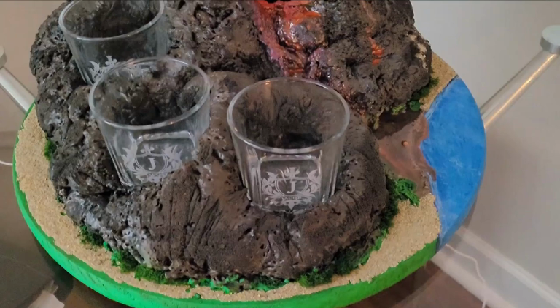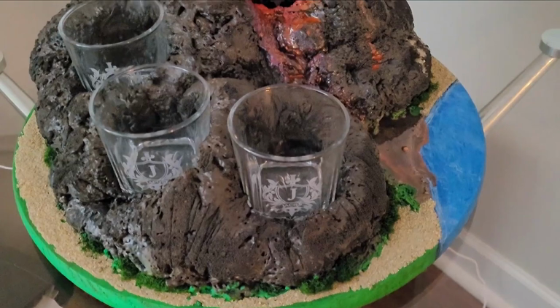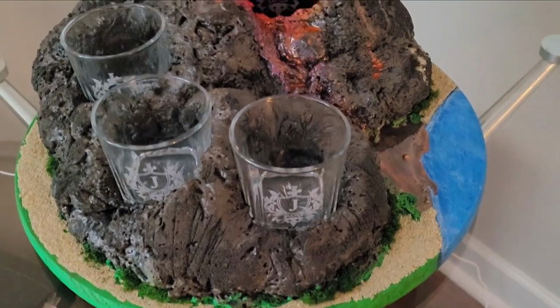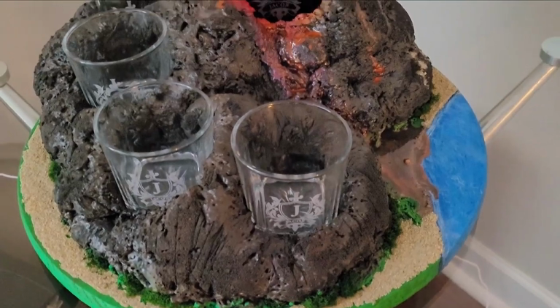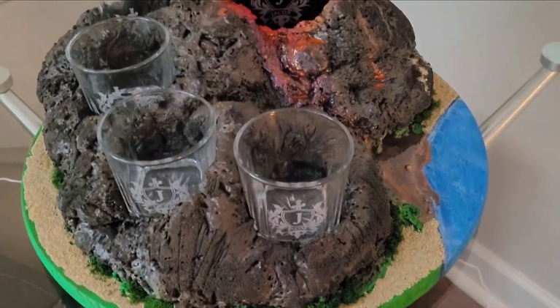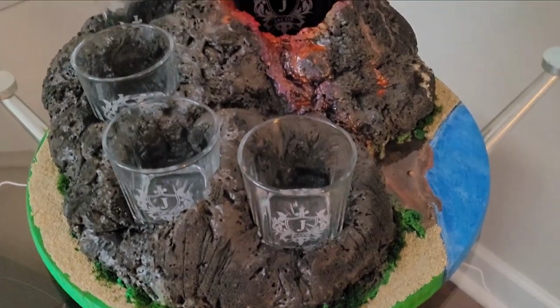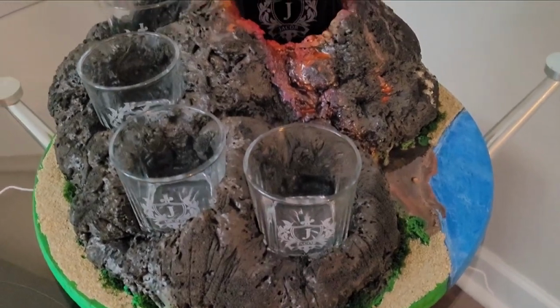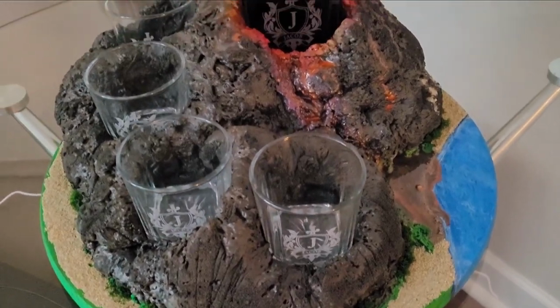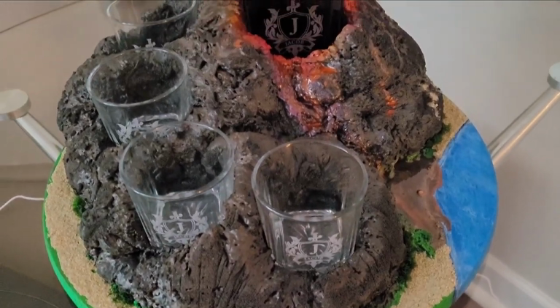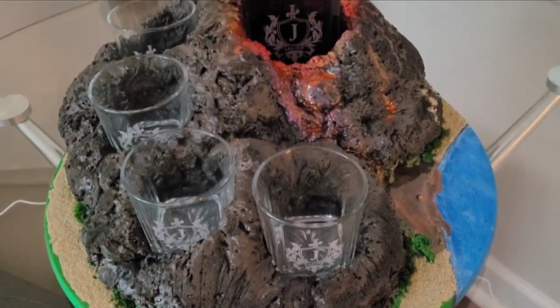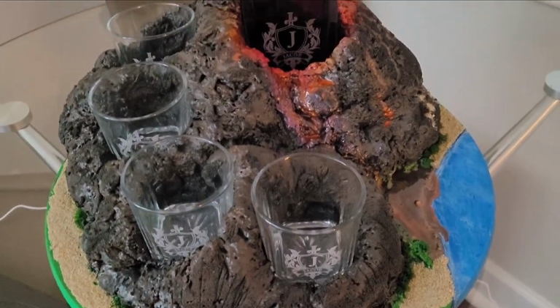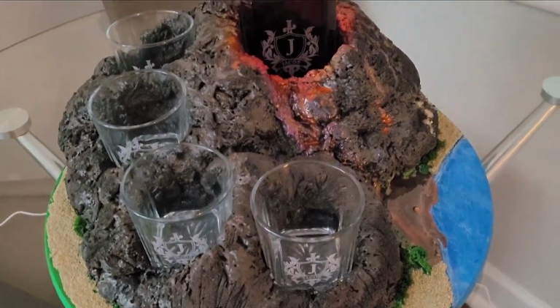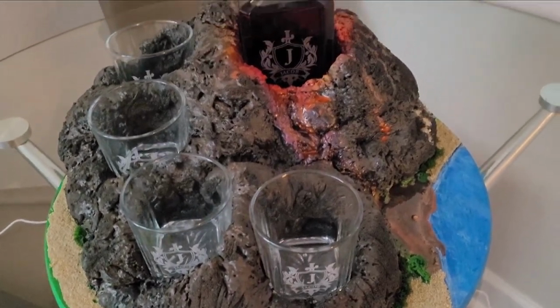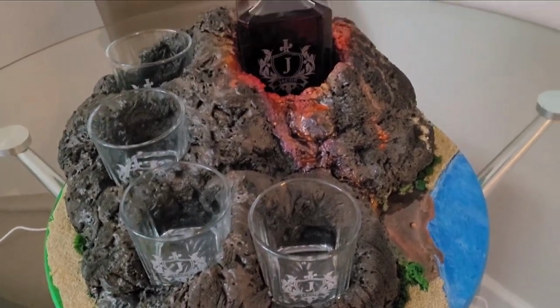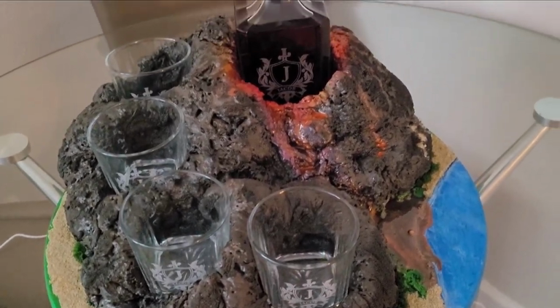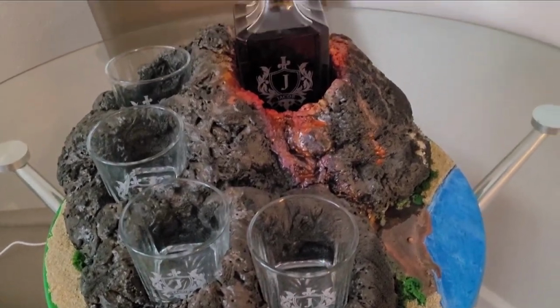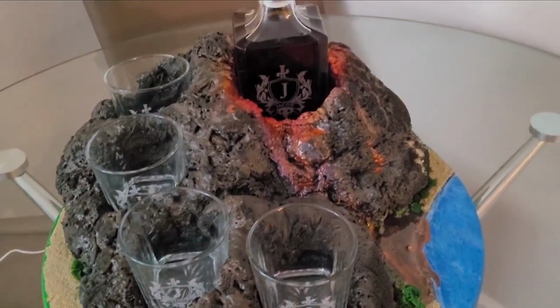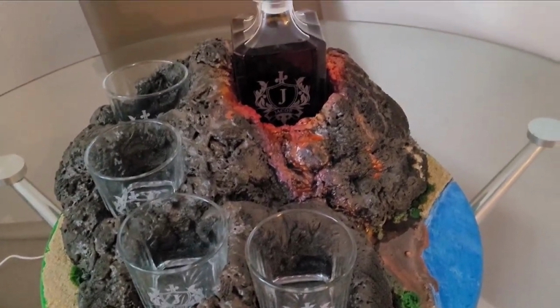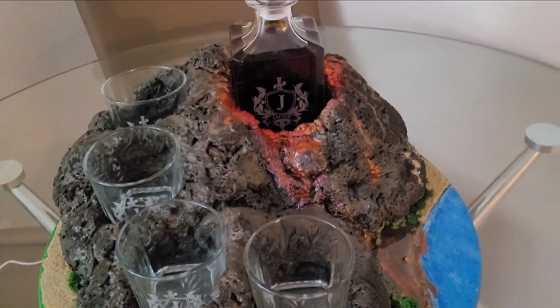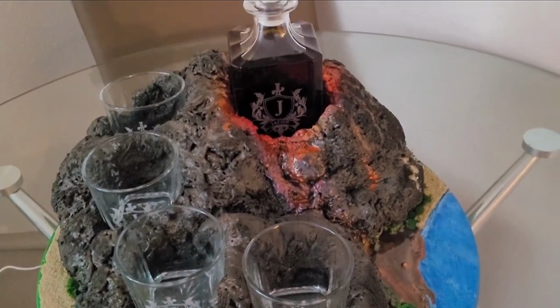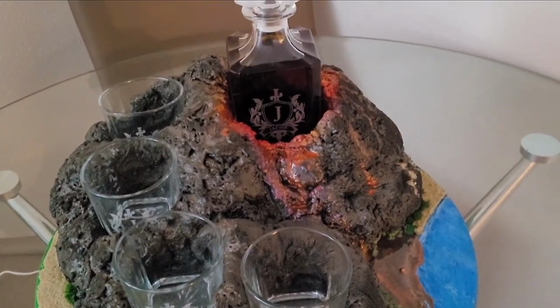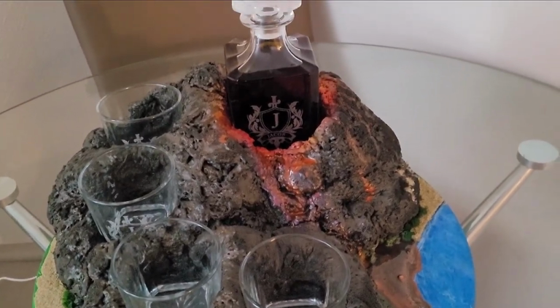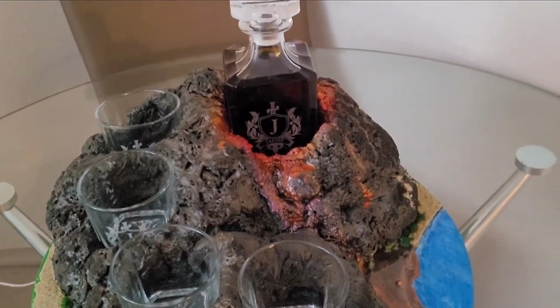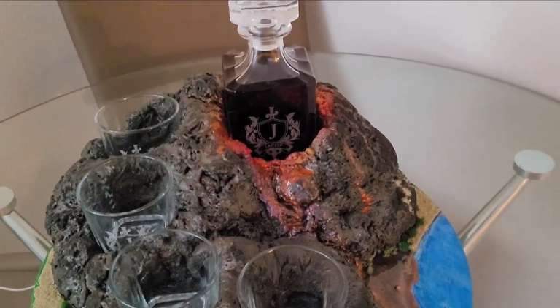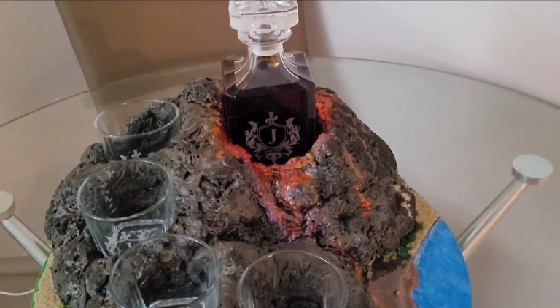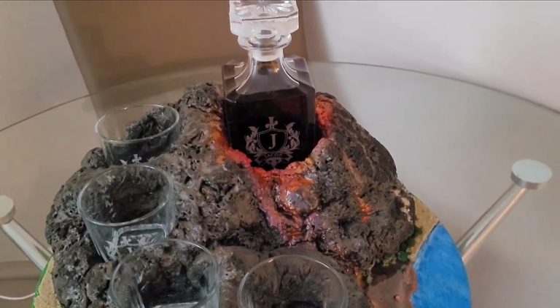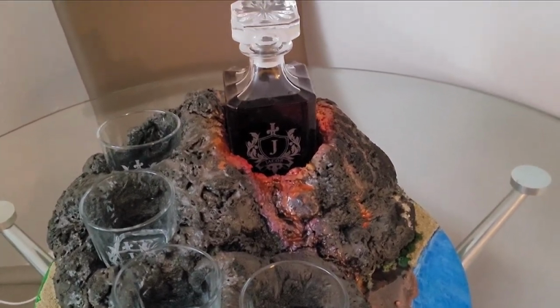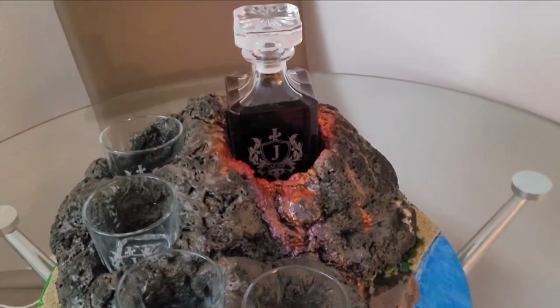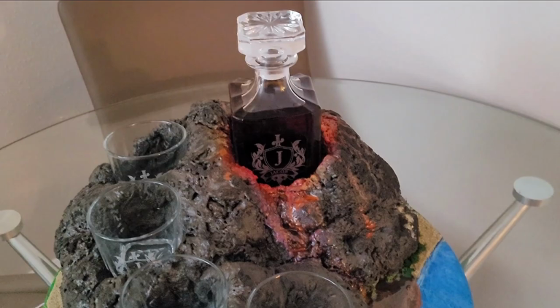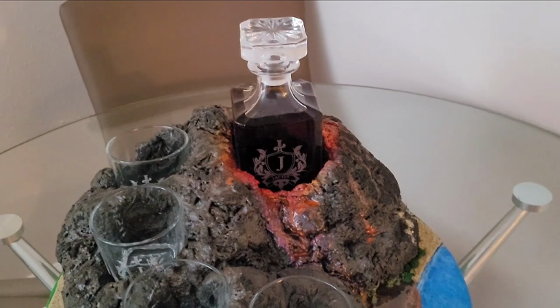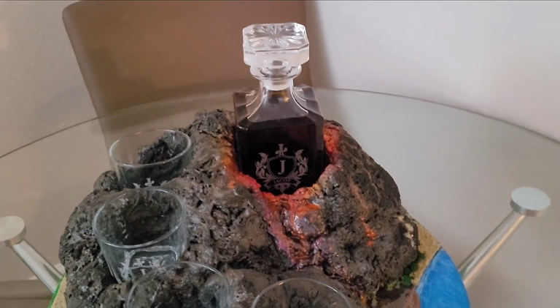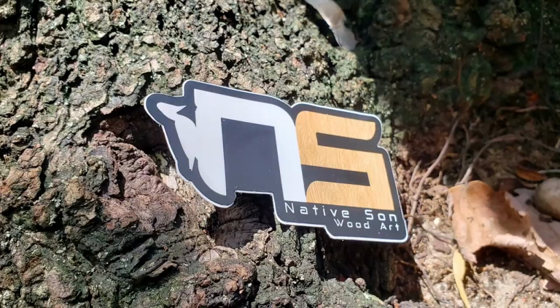Hey and welcome back to the channel. Today I'm going to show you how I made this volcano alcohol display for the raise the bar challenge.